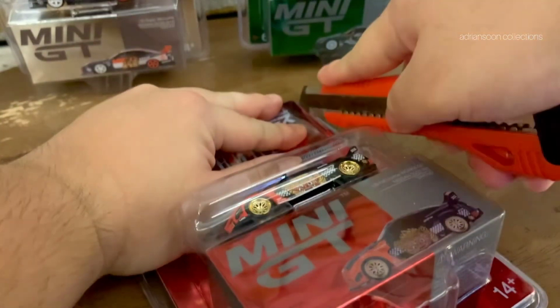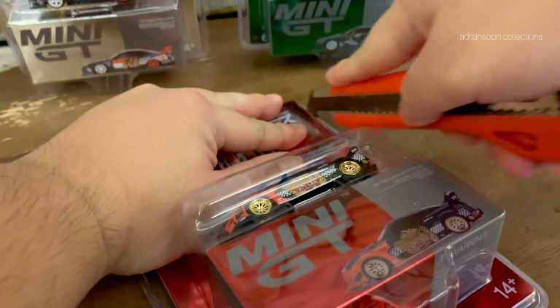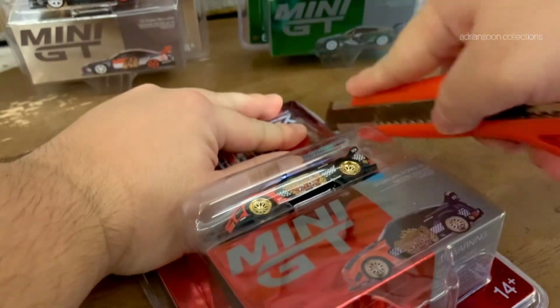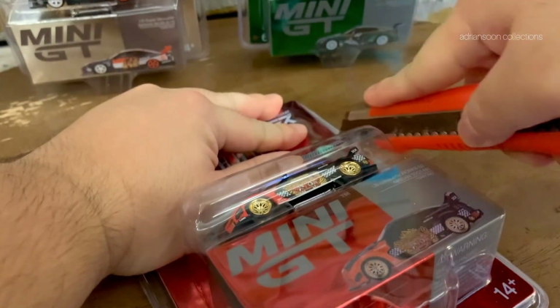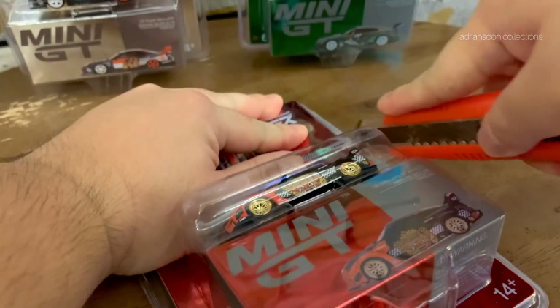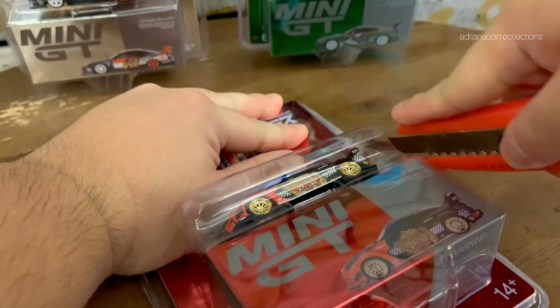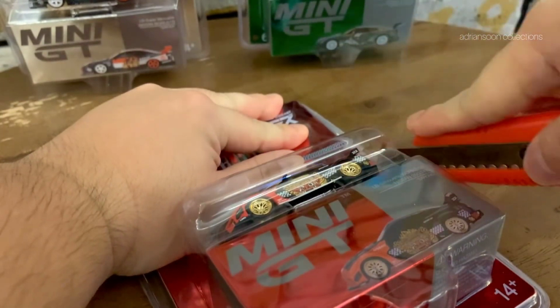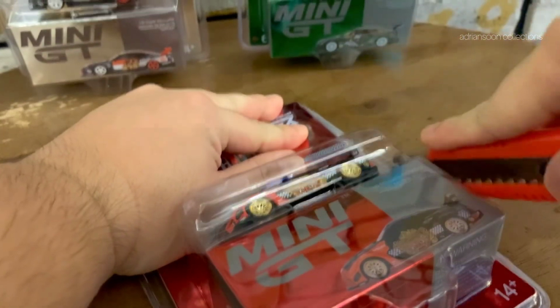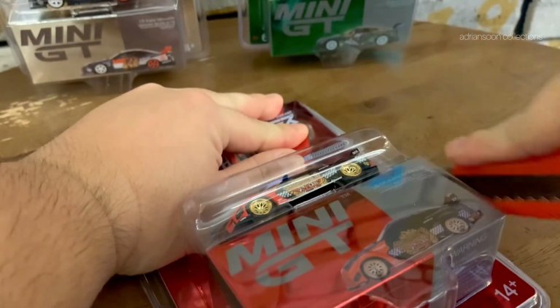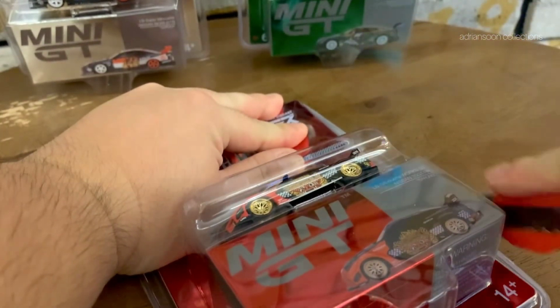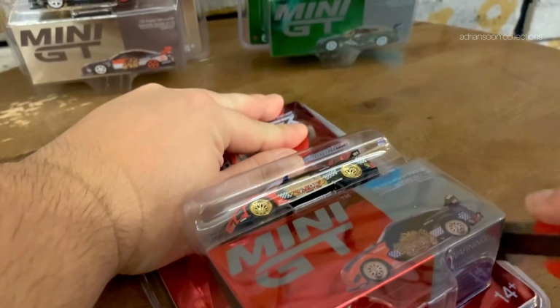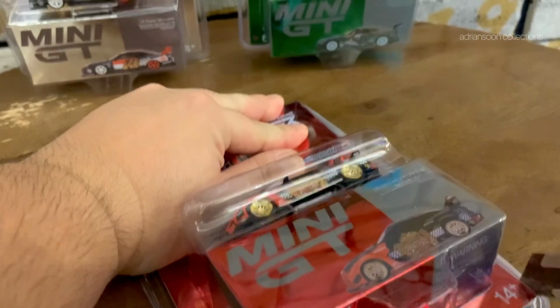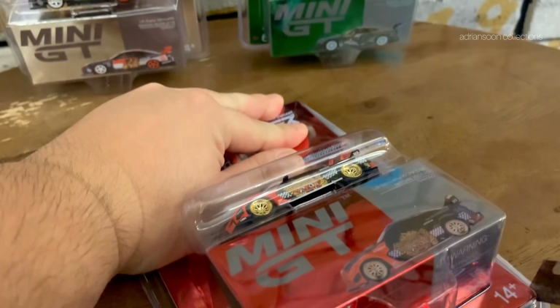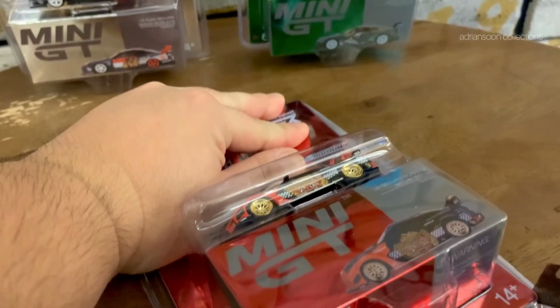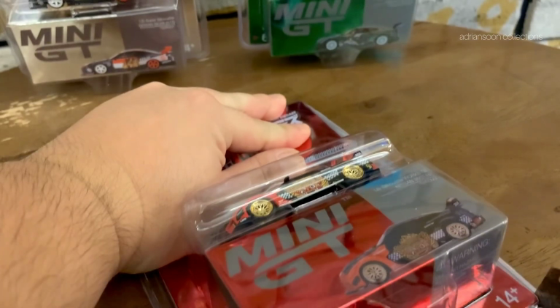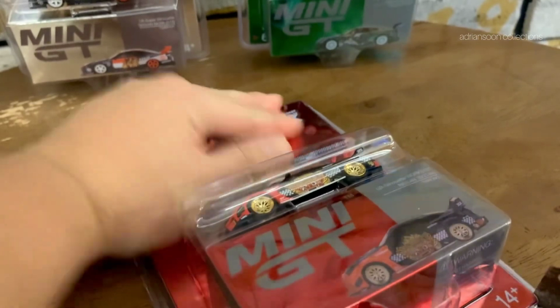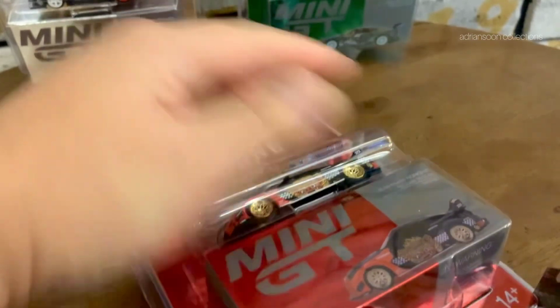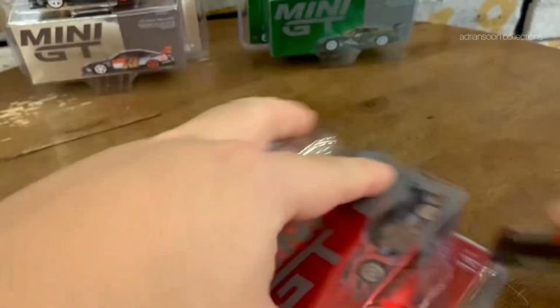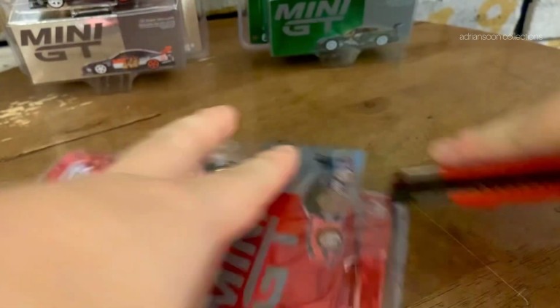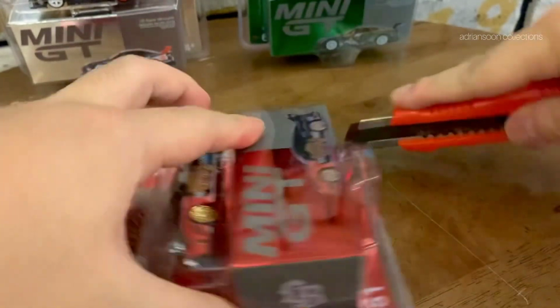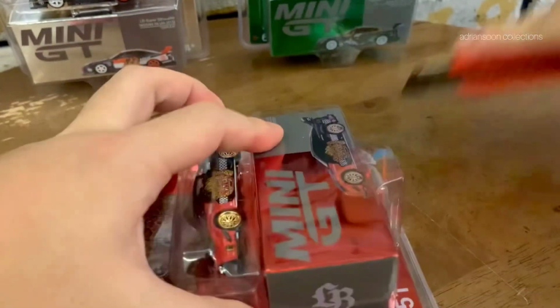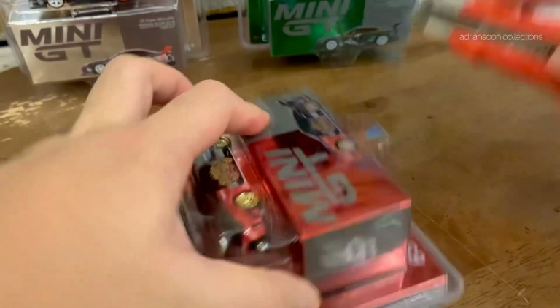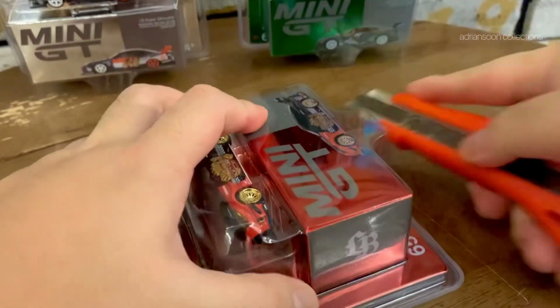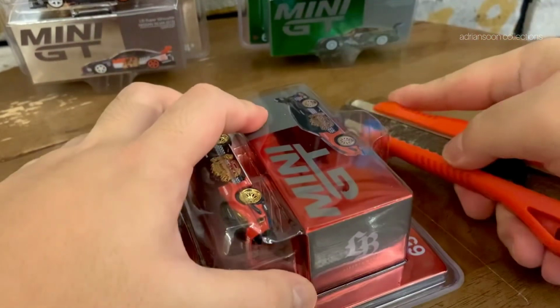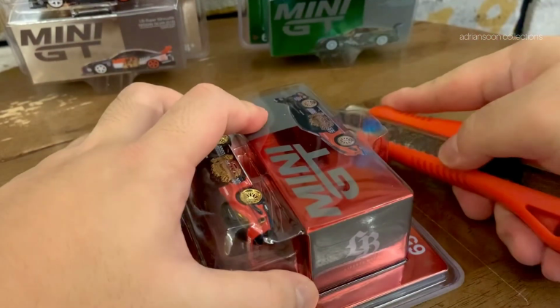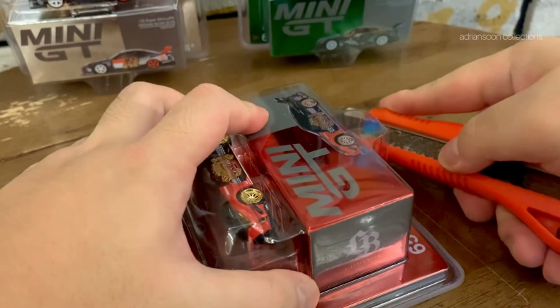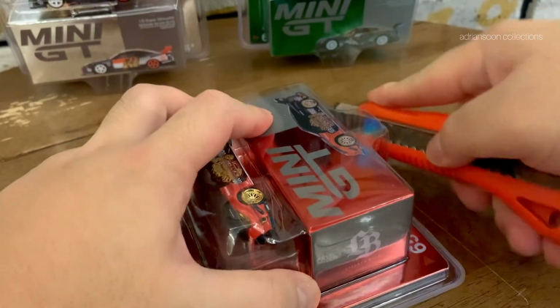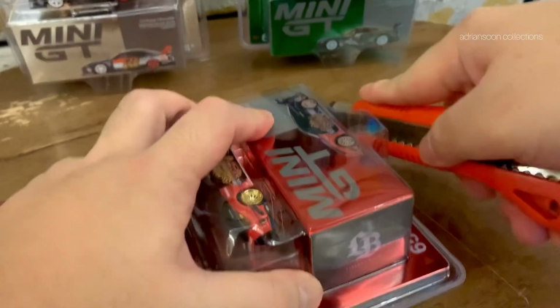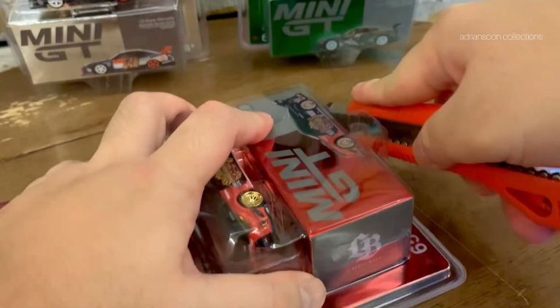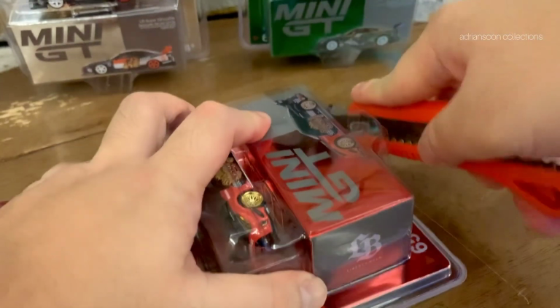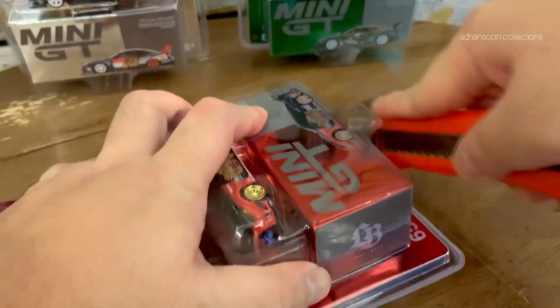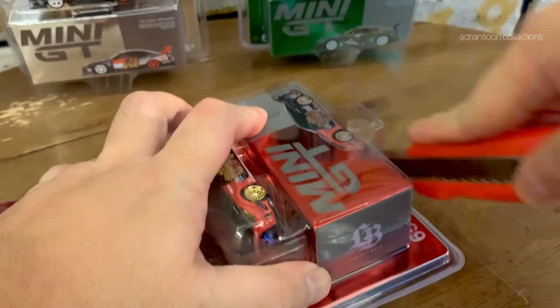I'm very happy to receive this diecast. I was waiting some time to get it but finally it came. So let's unbox it and have a look.